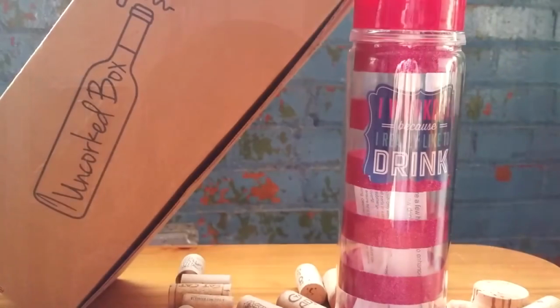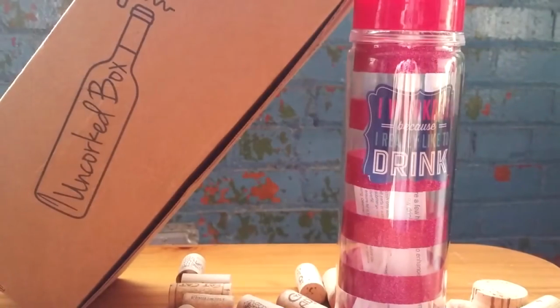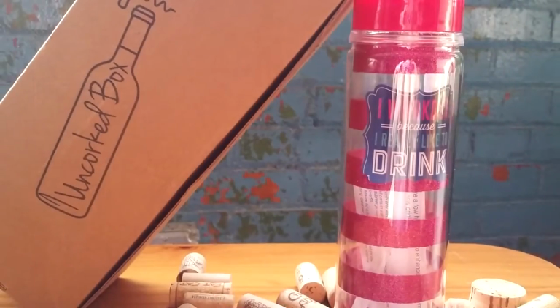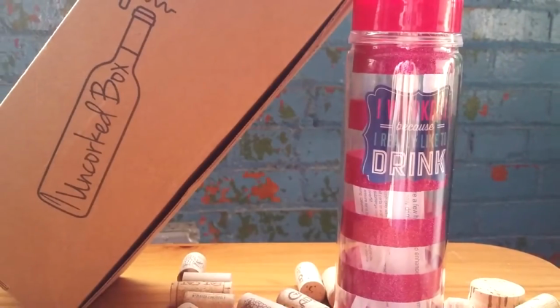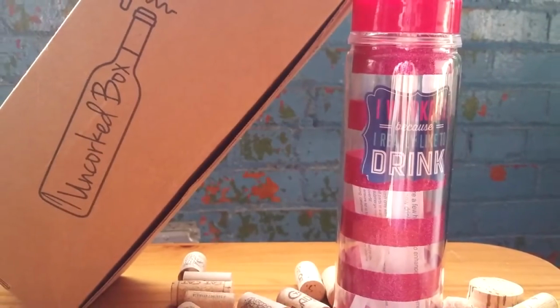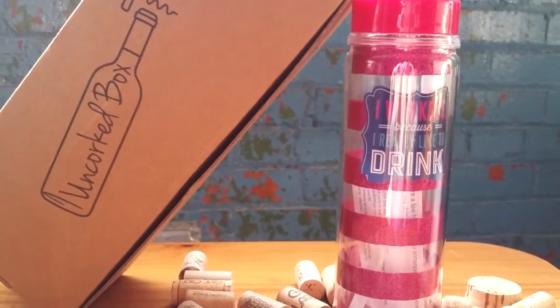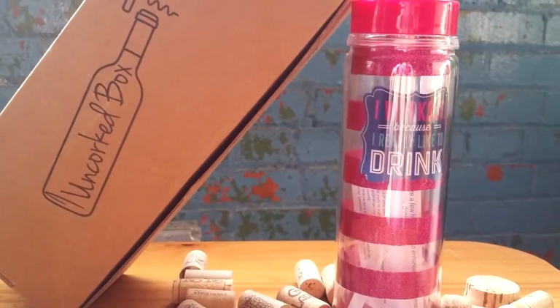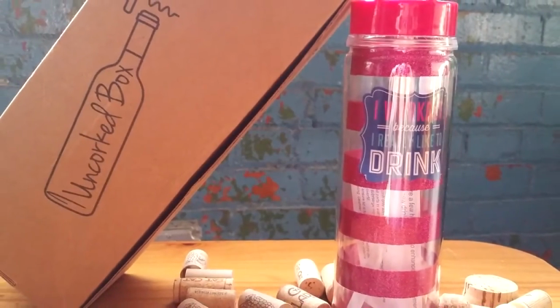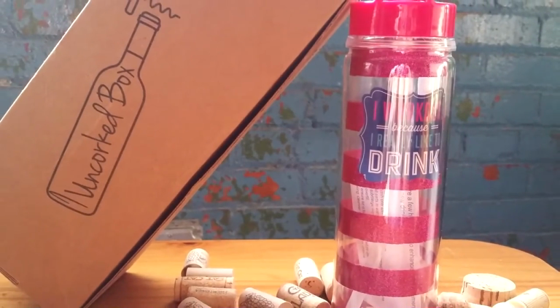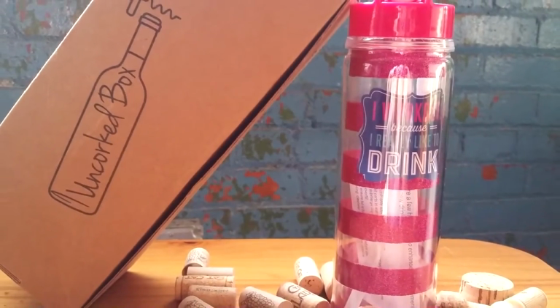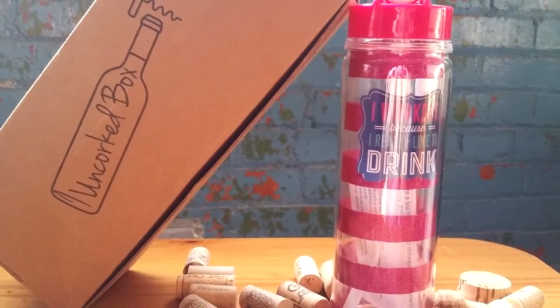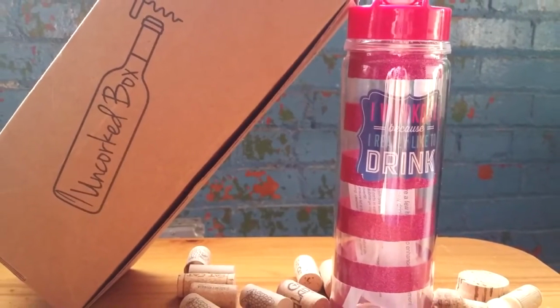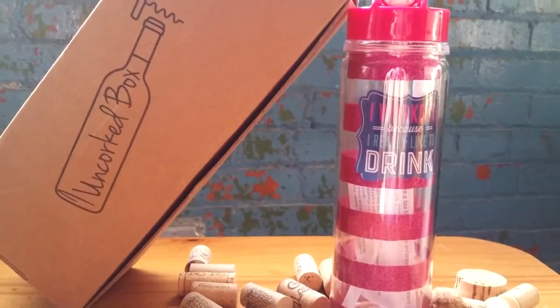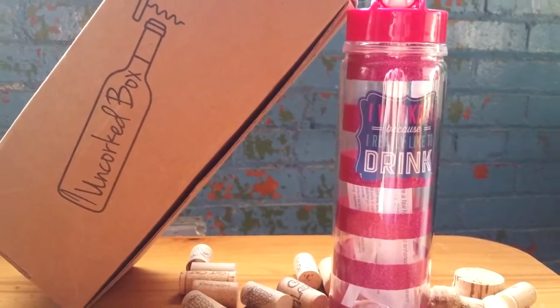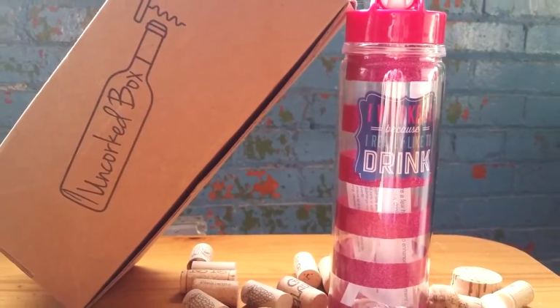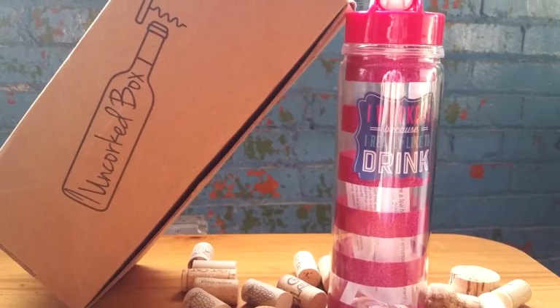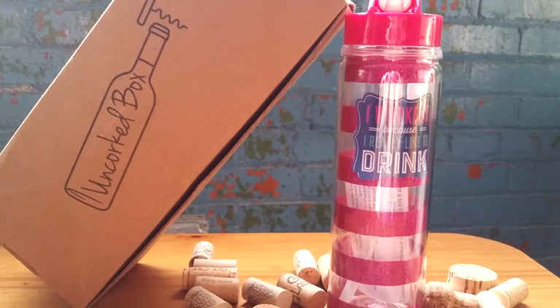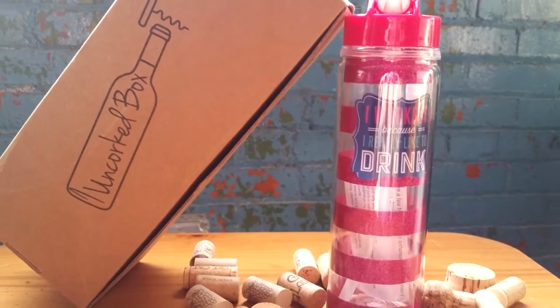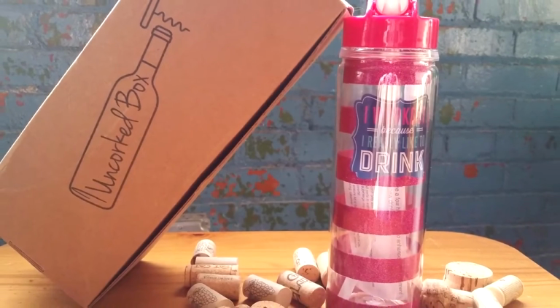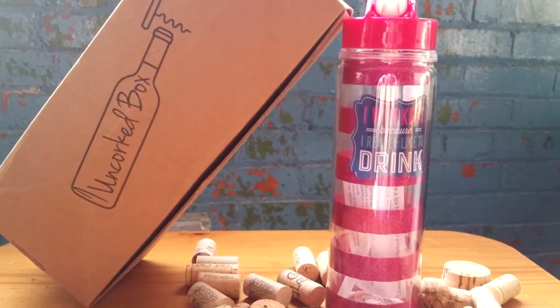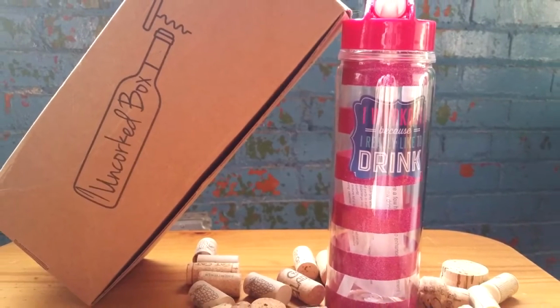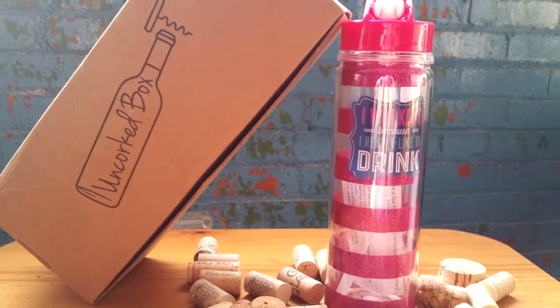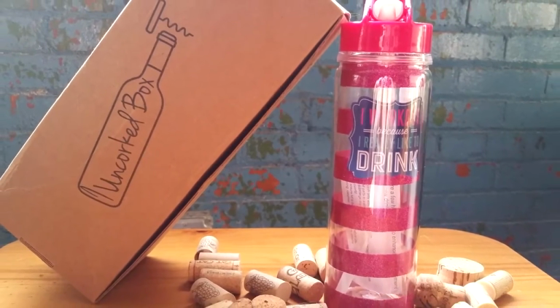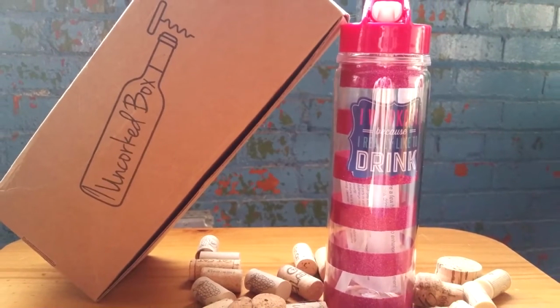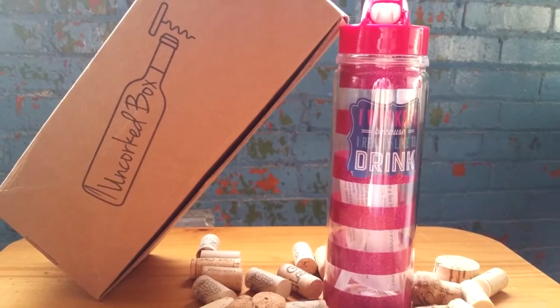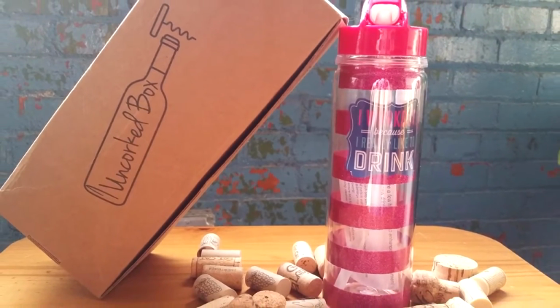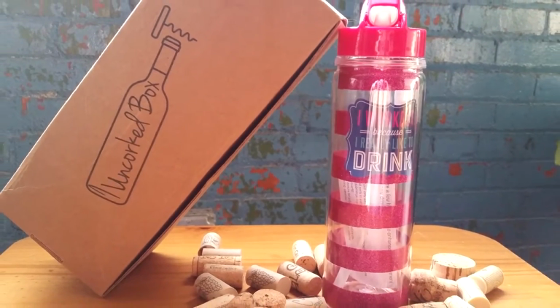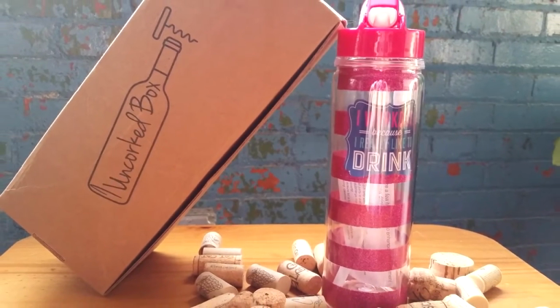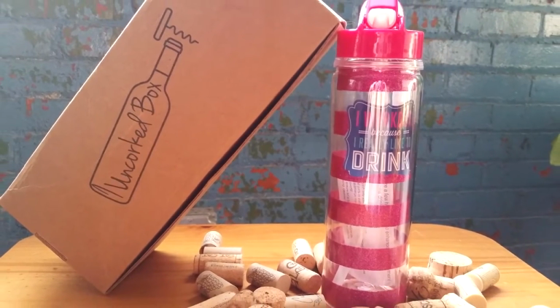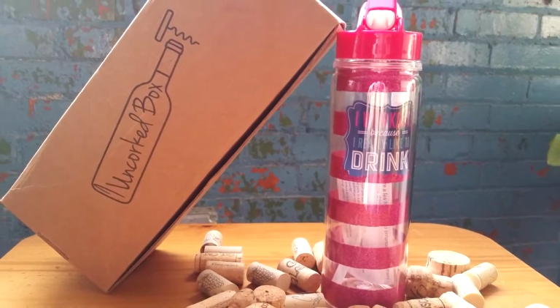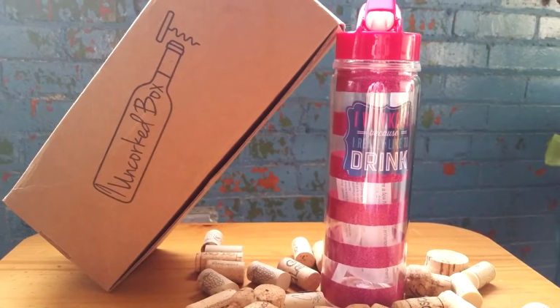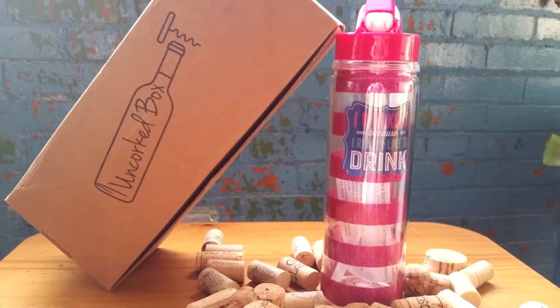'I work out because I really like to drink.' Look at this — it's huge! A nice little water bottle. That is cute, love it!